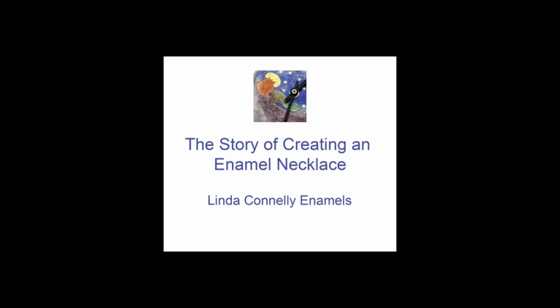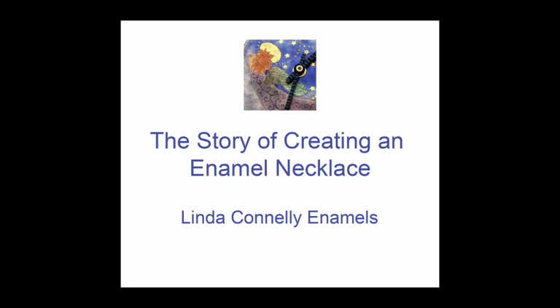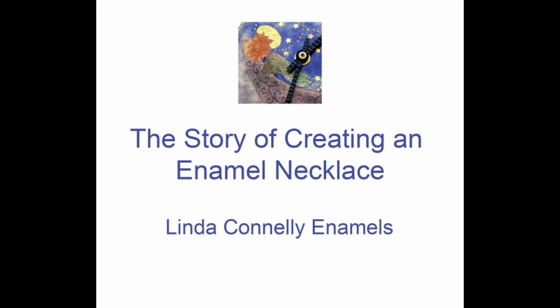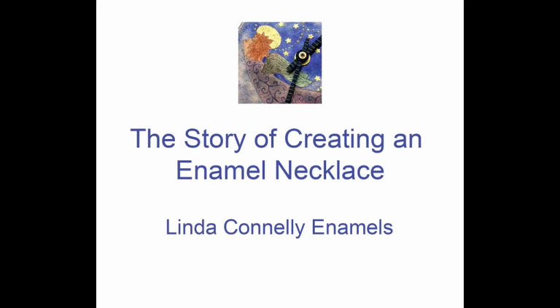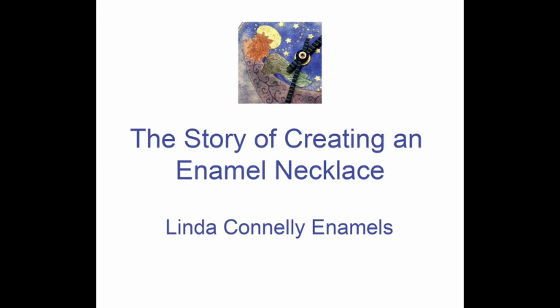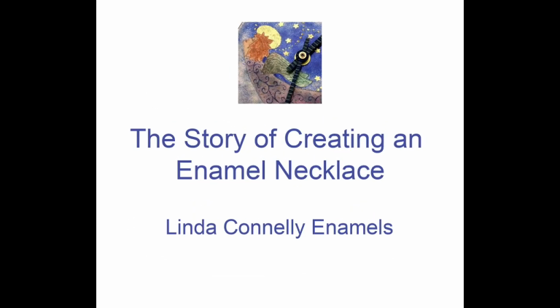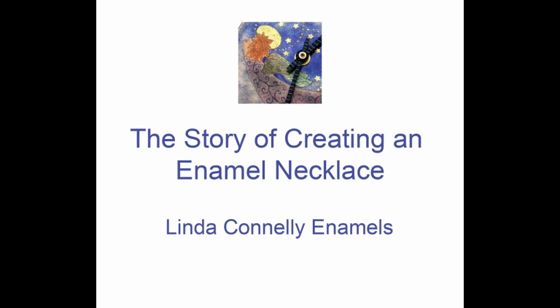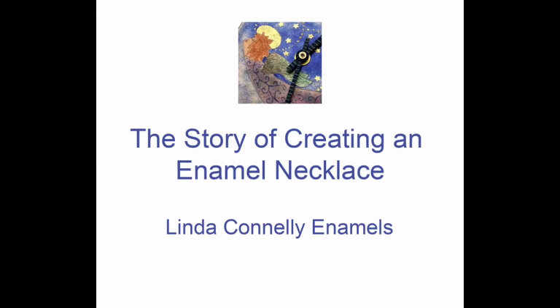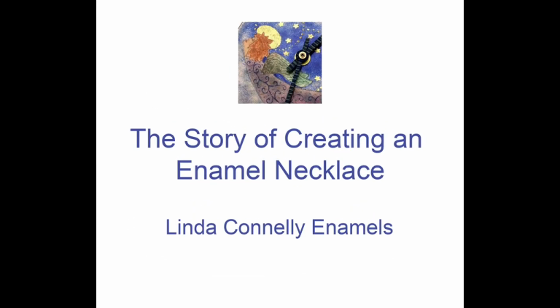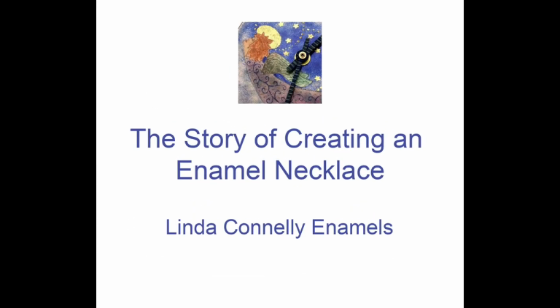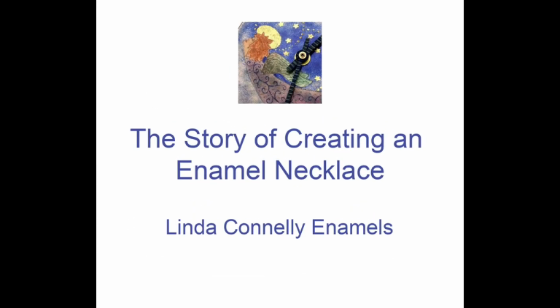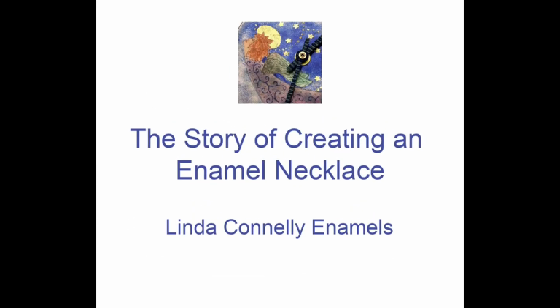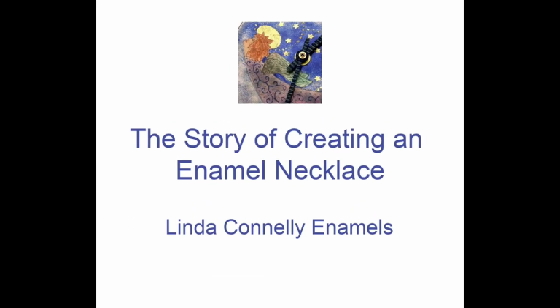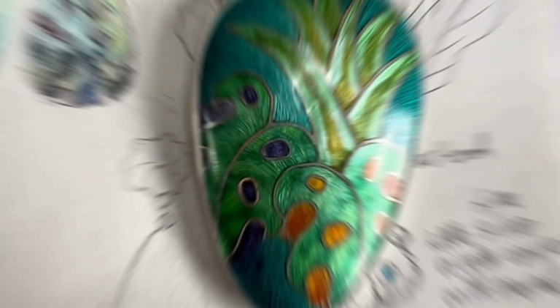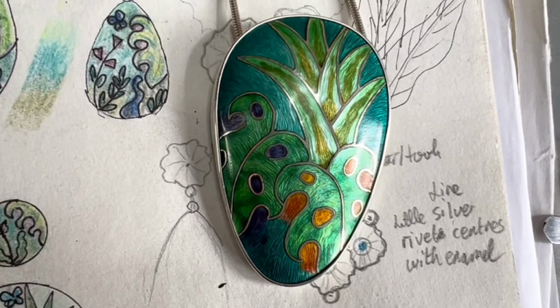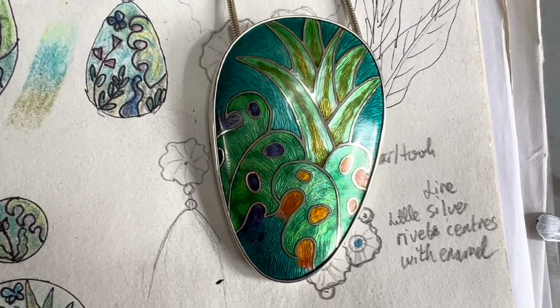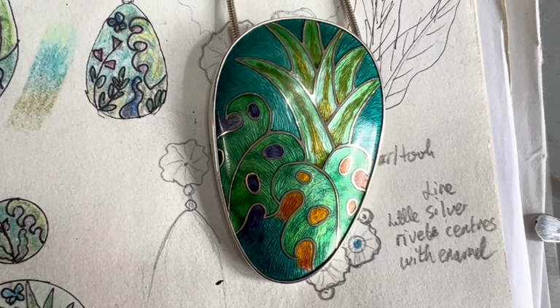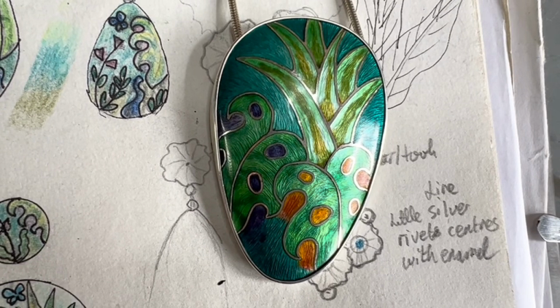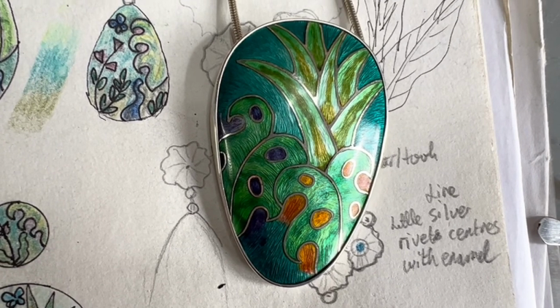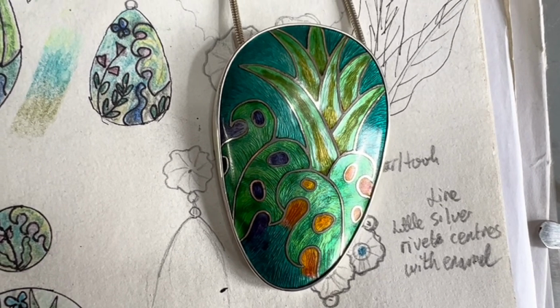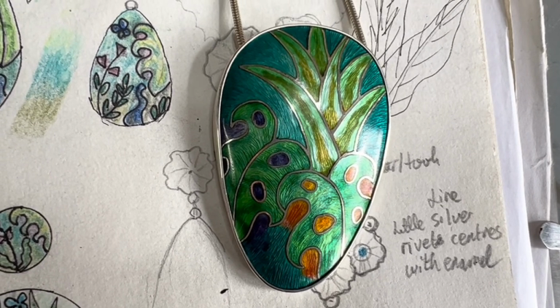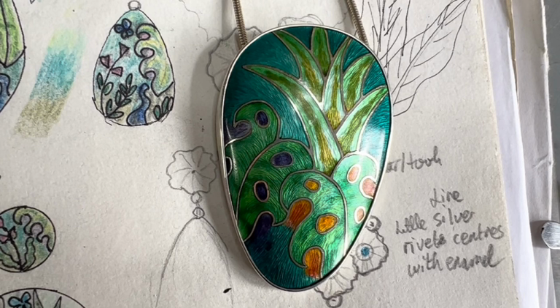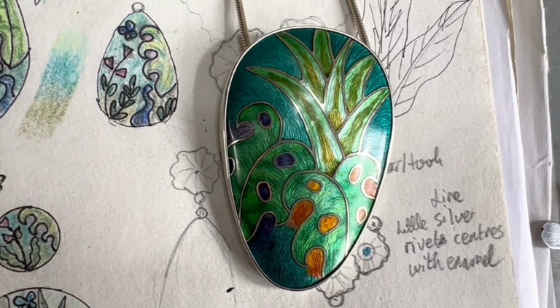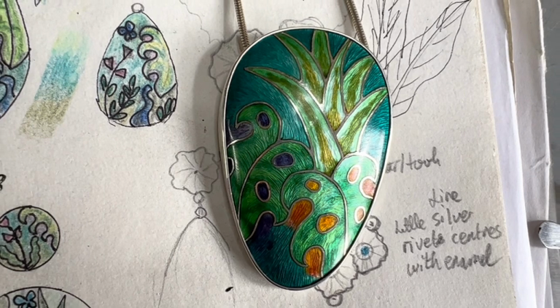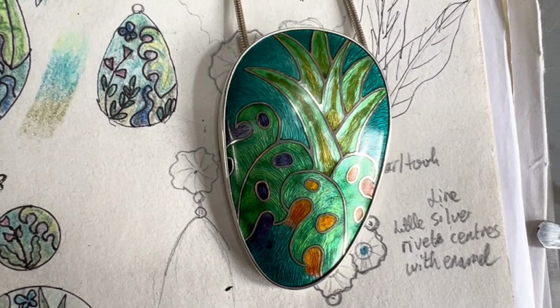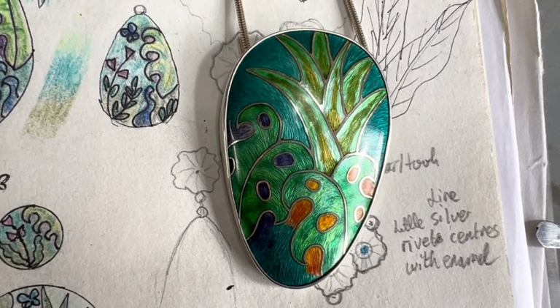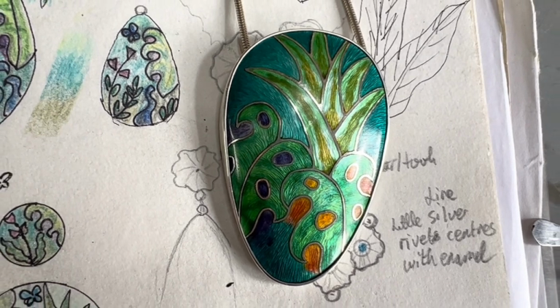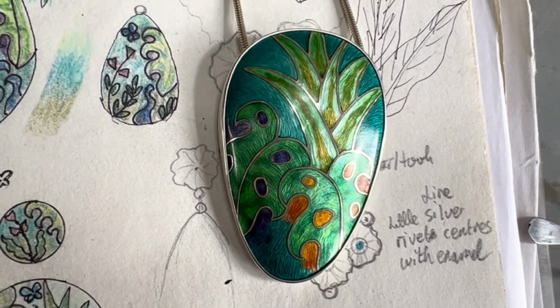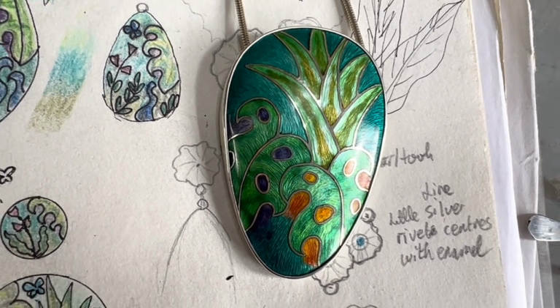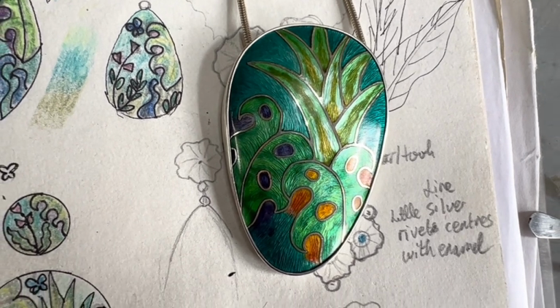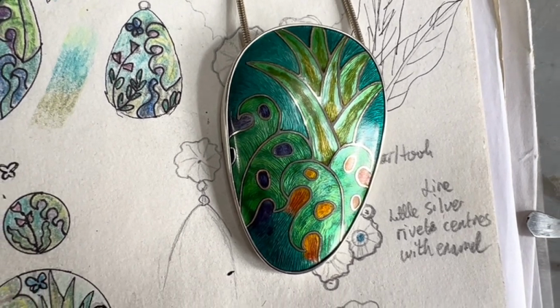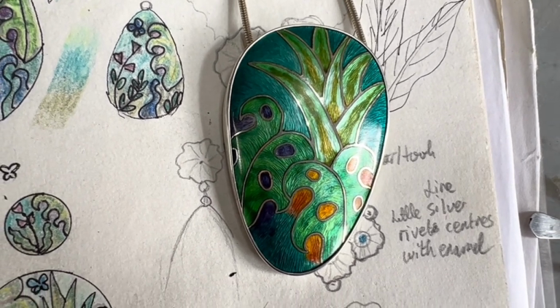Here is the story of creating an enameled necklace like this one, which is inspired by my love of botanical gardens.